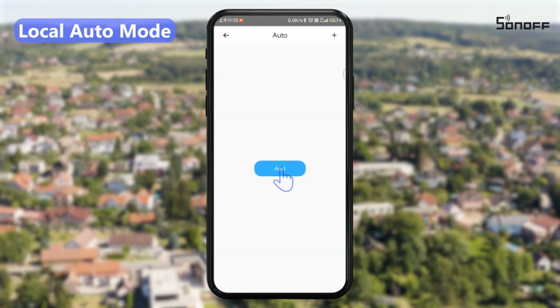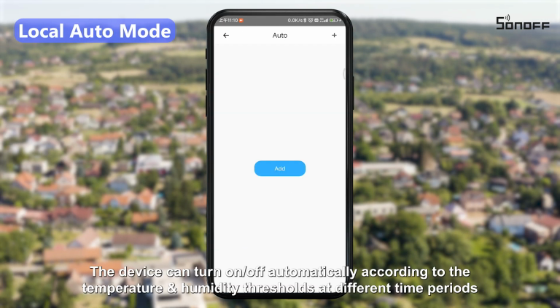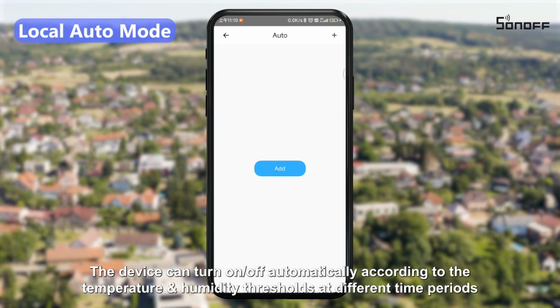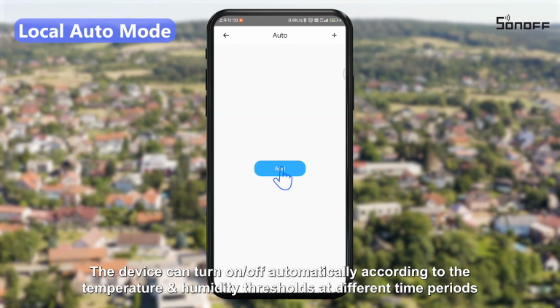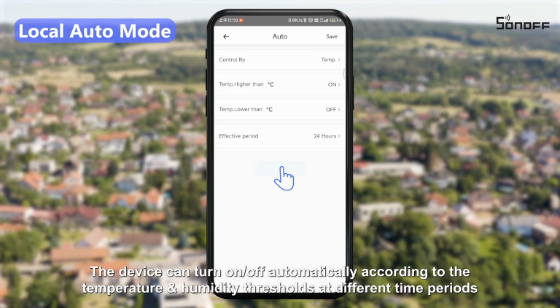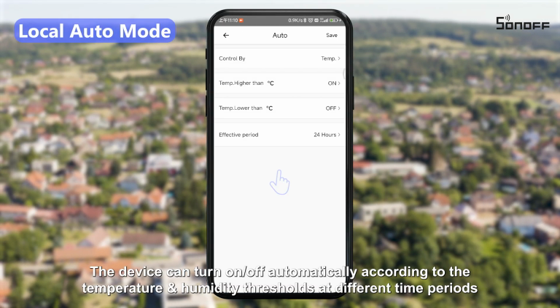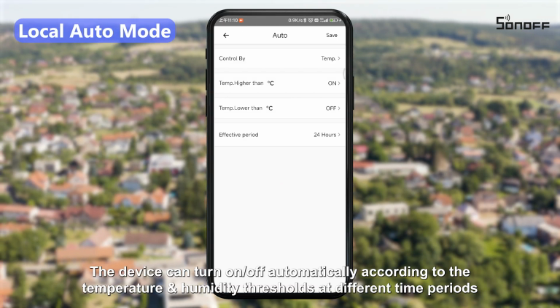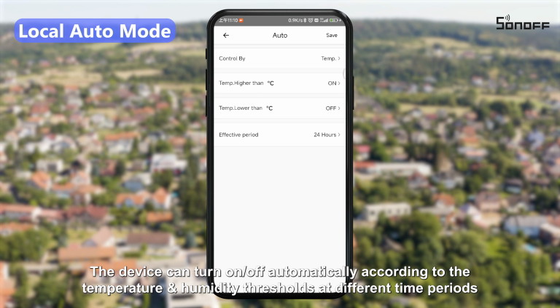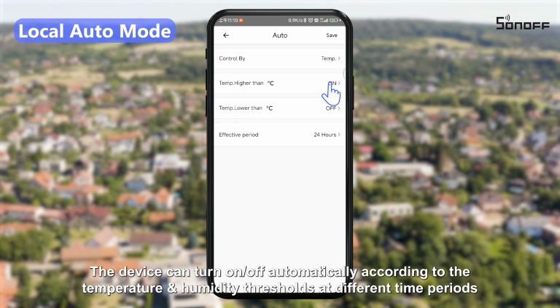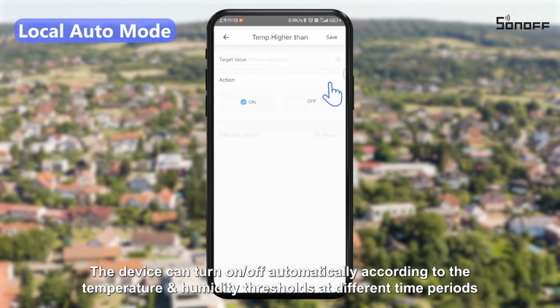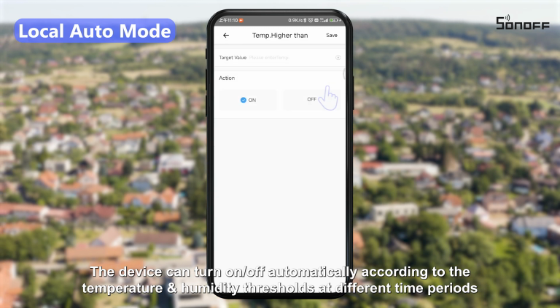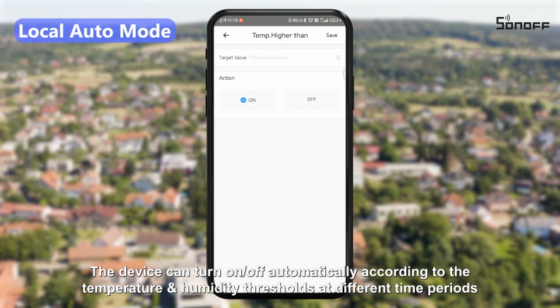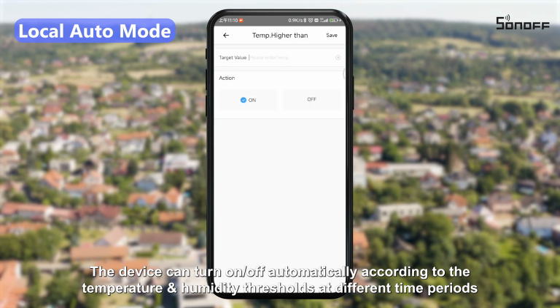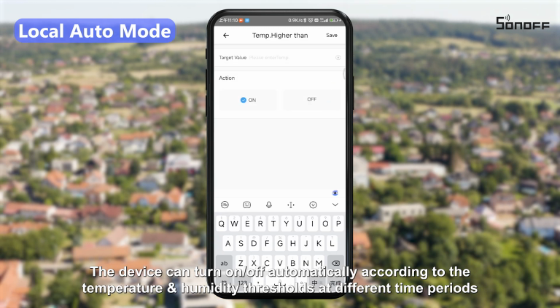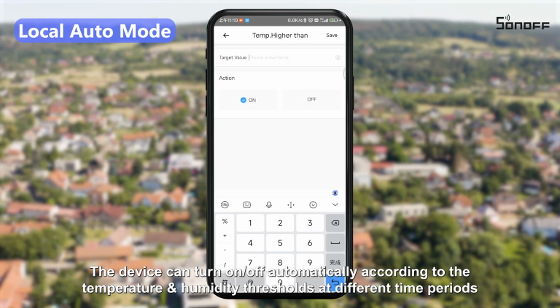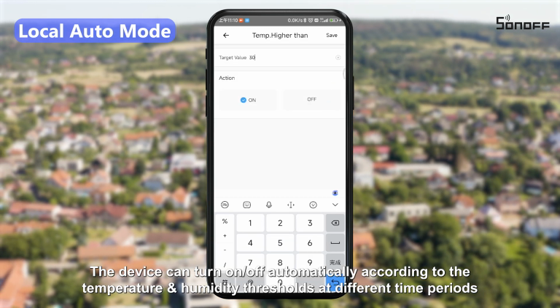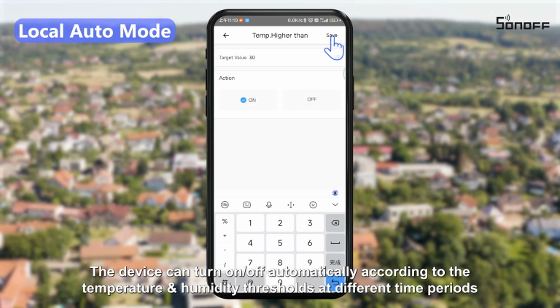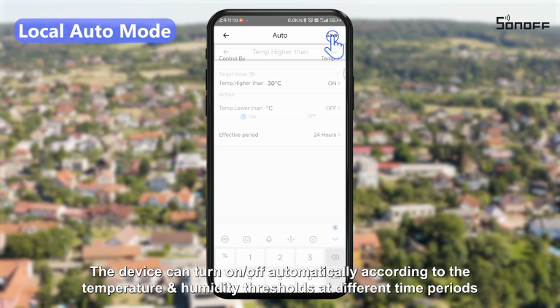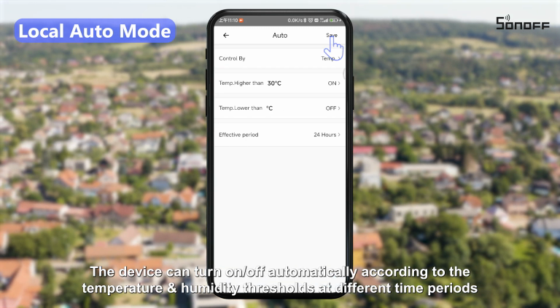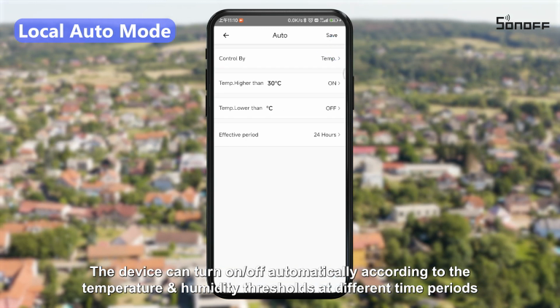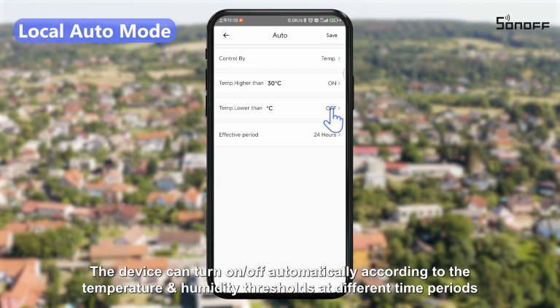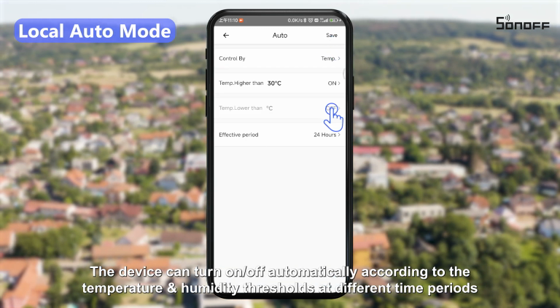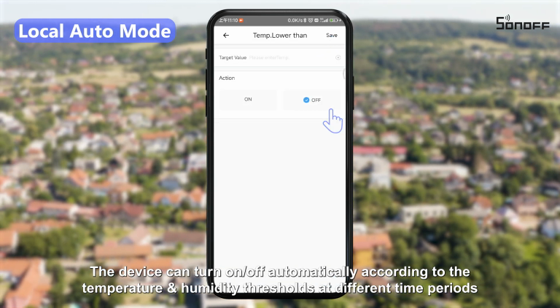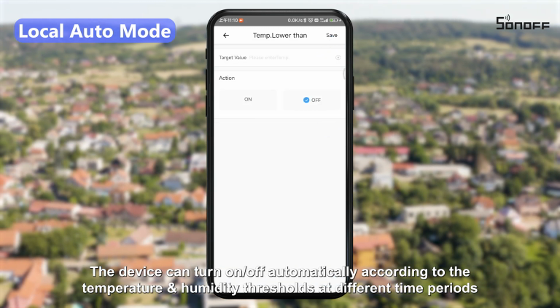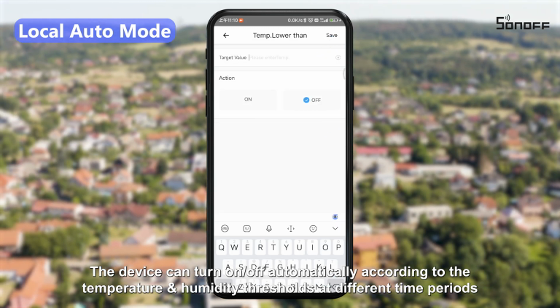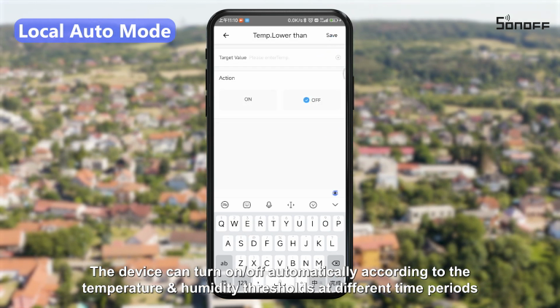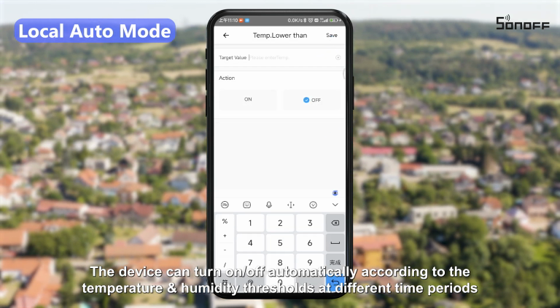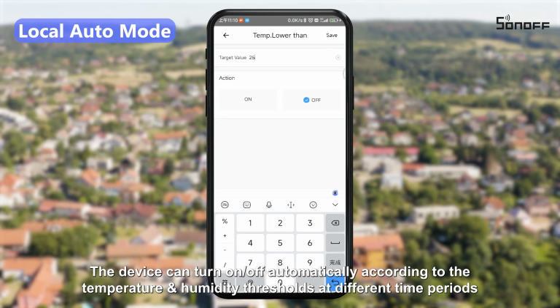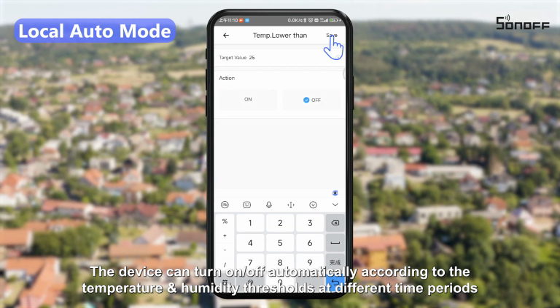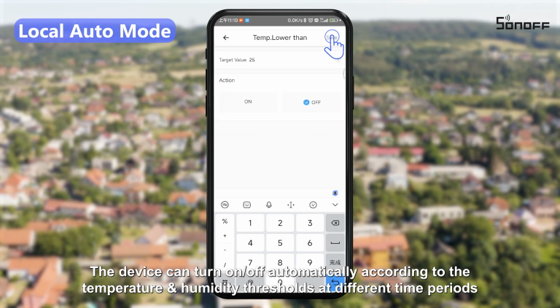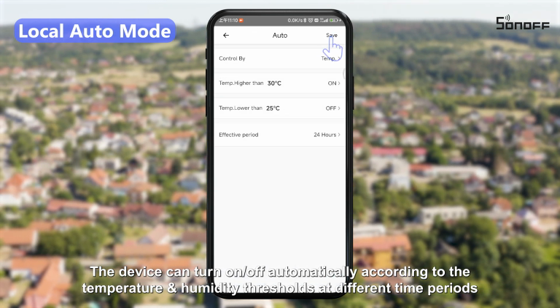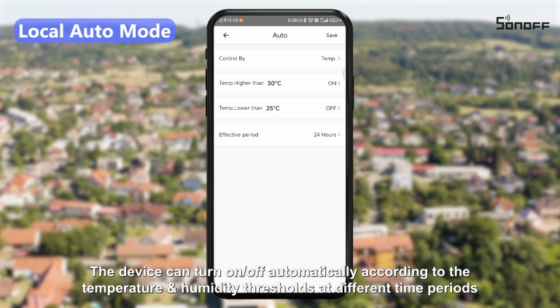The device can turn on/off automatically according to the temperature and humidity thresholds at different time periods.